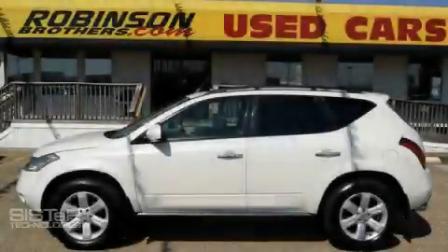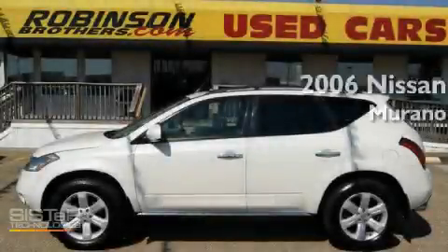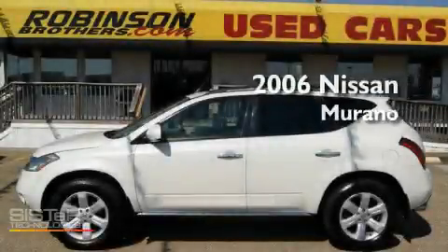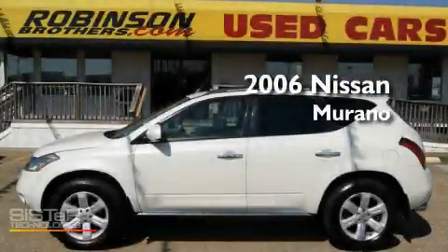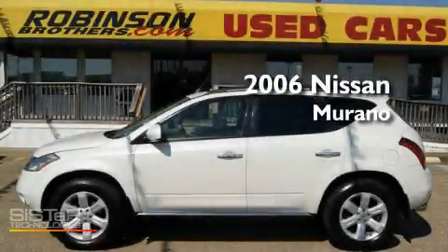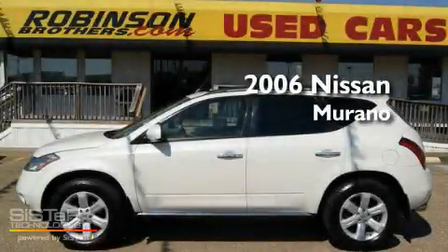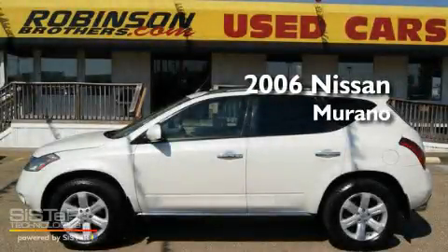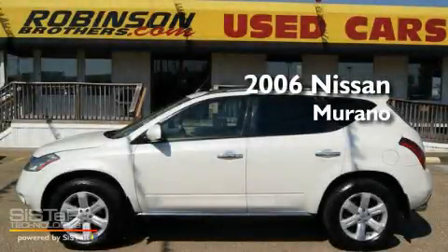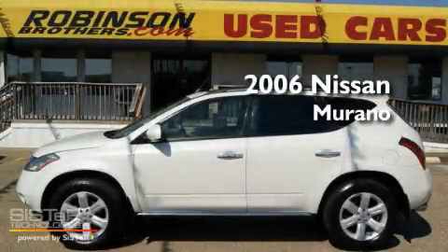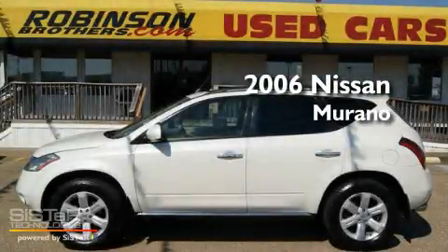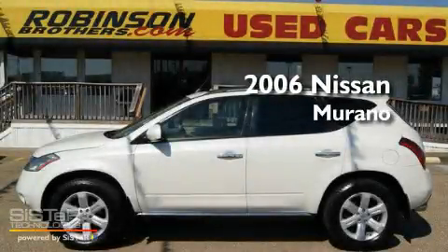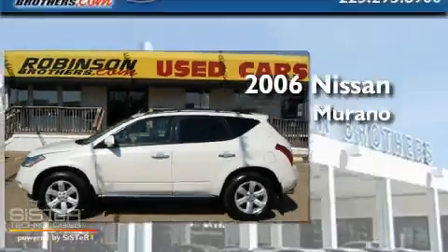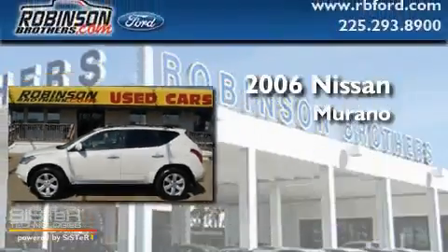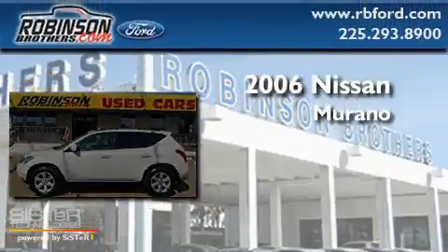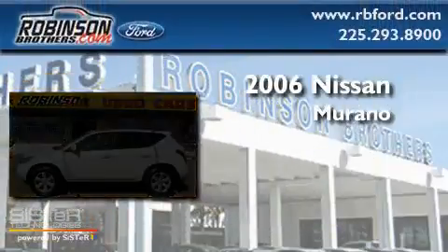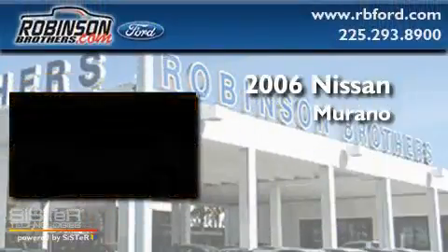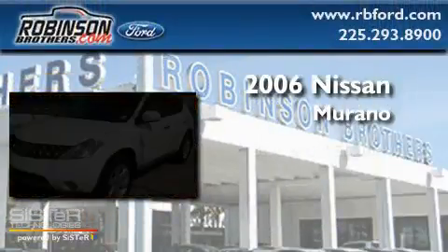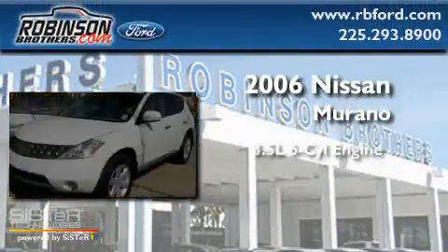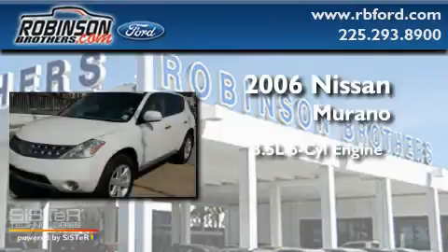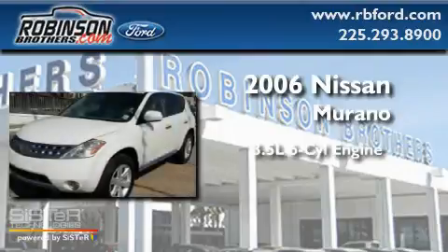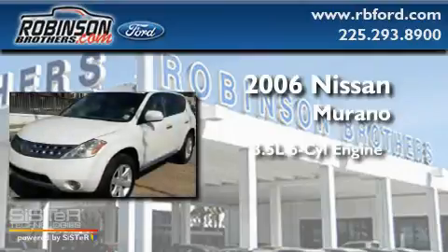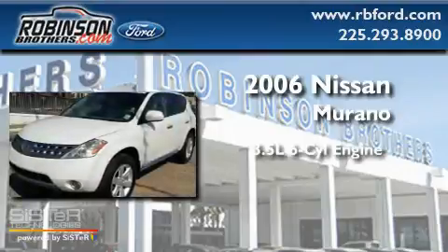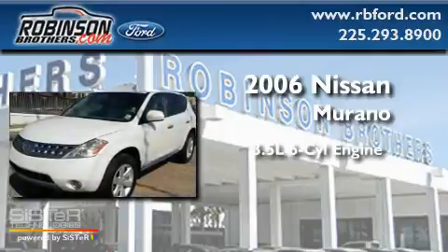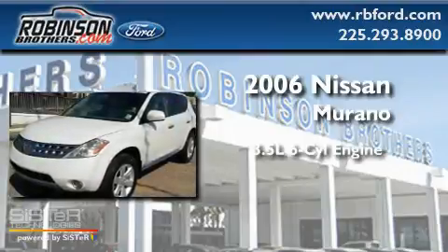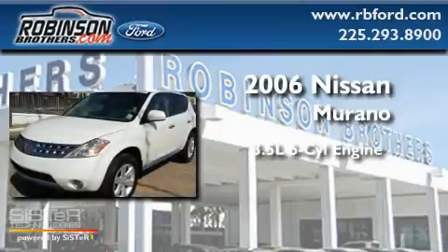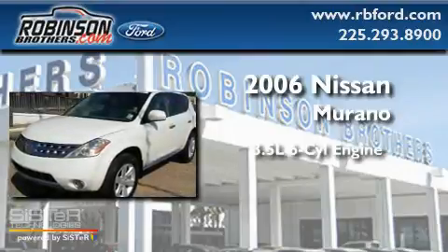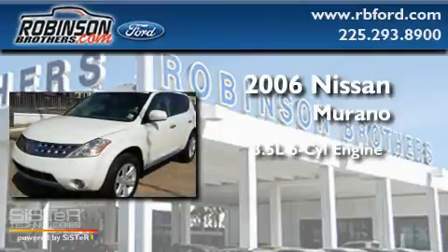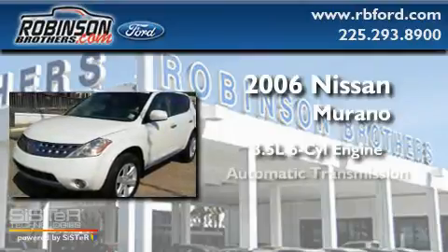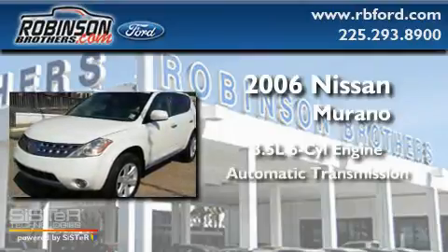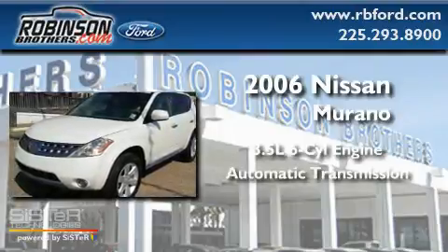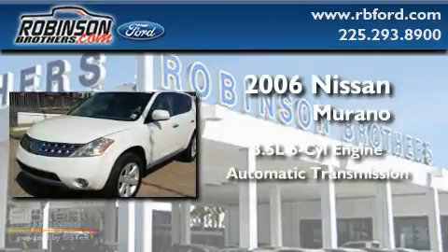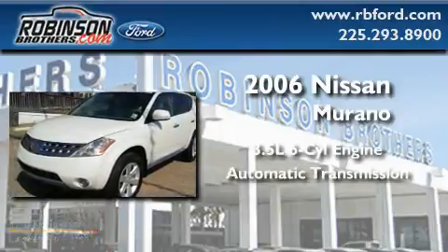This is a 2006 Nissan Murano. It has a 3.5-liter six-cylinder engine and an automatic transmission.